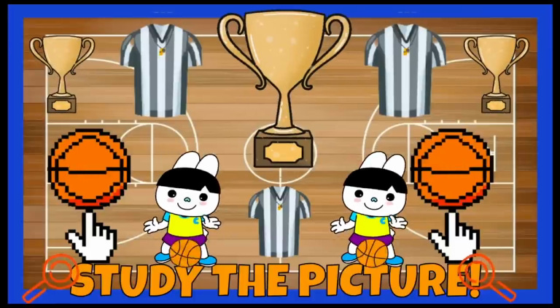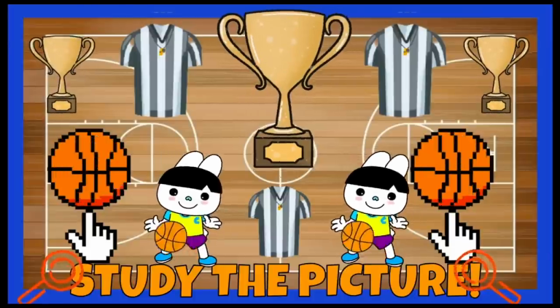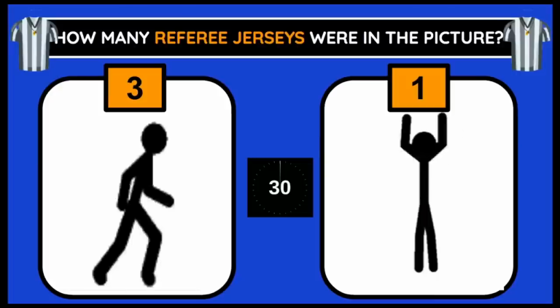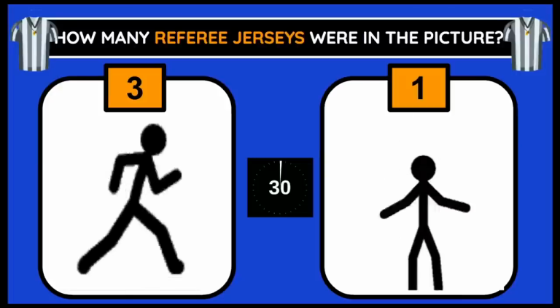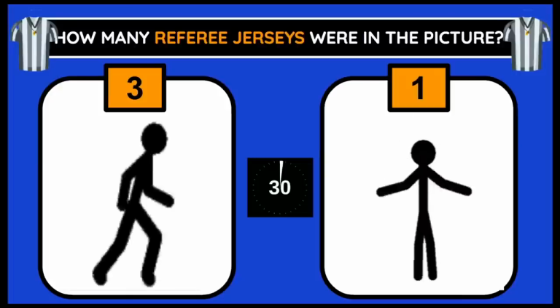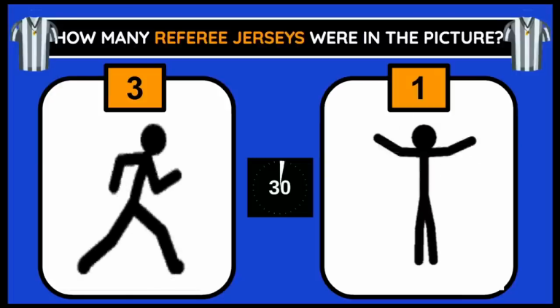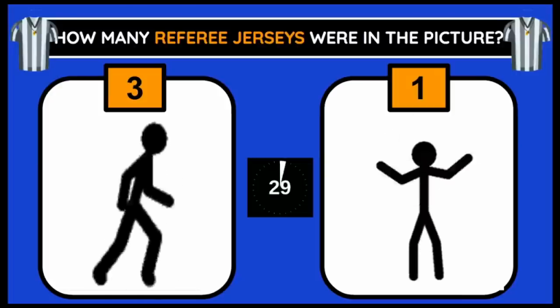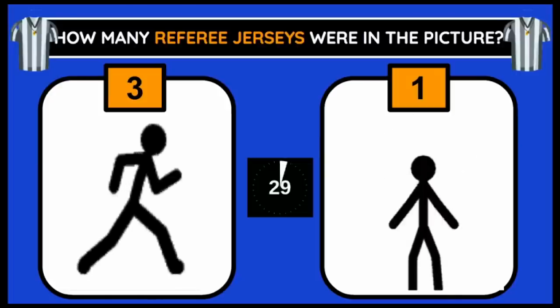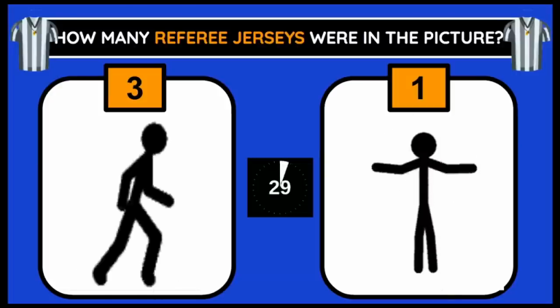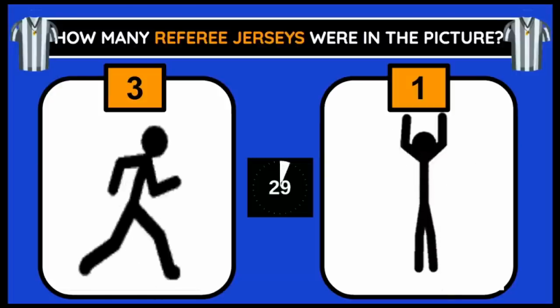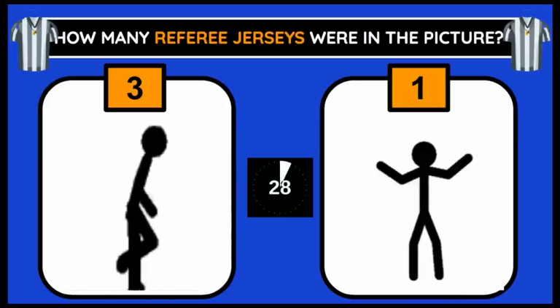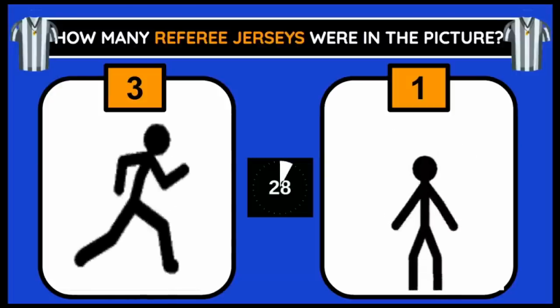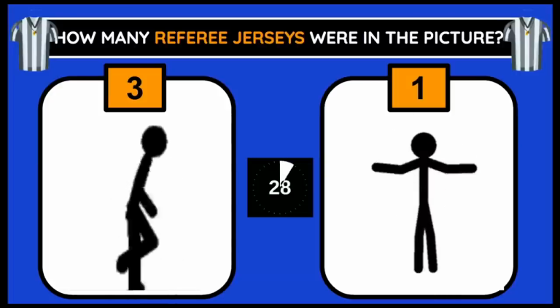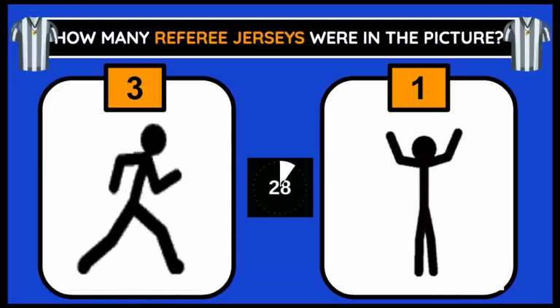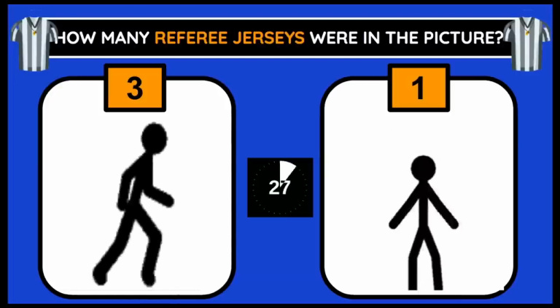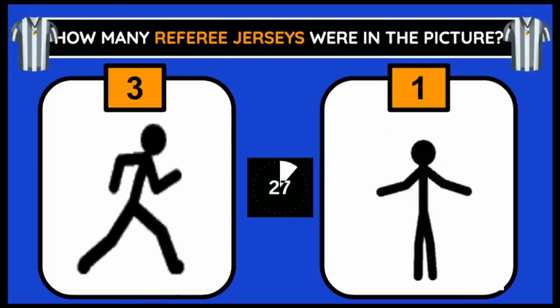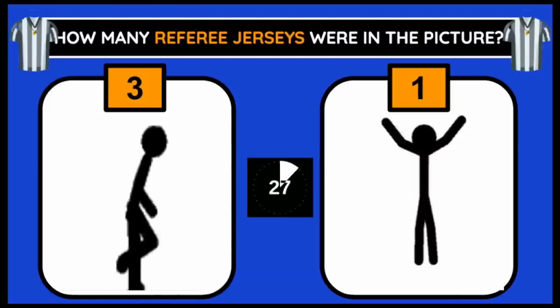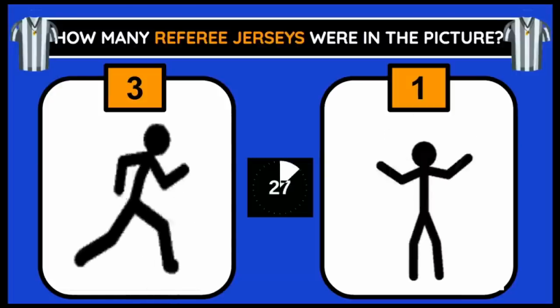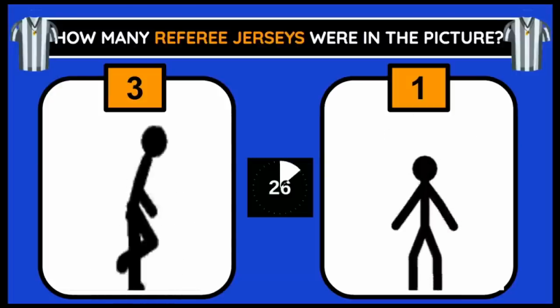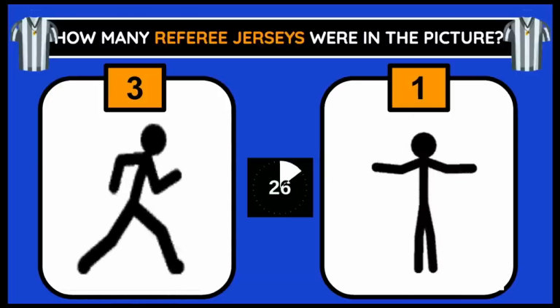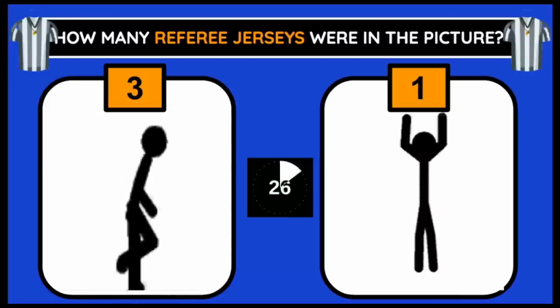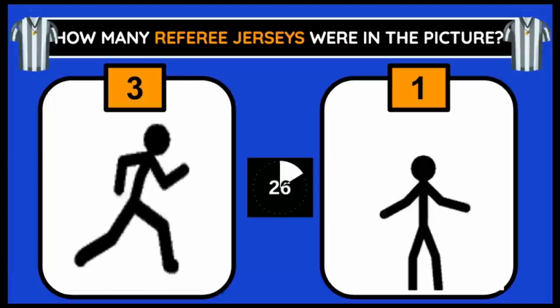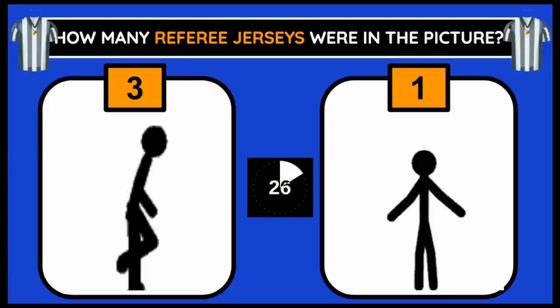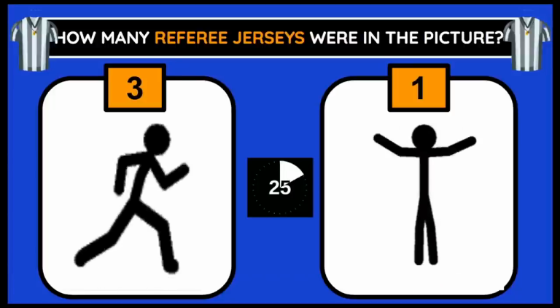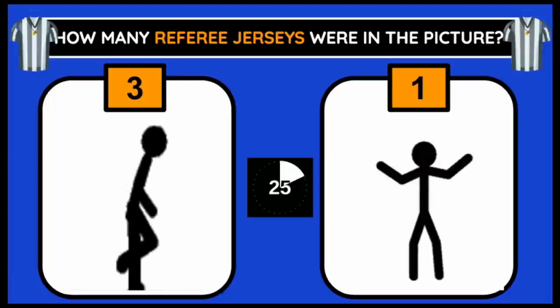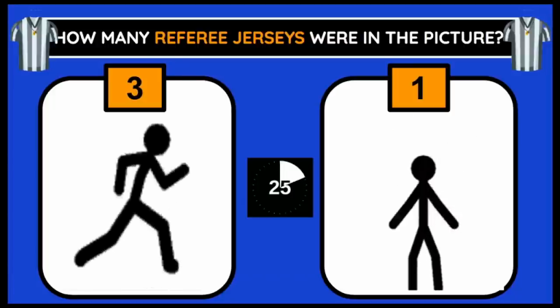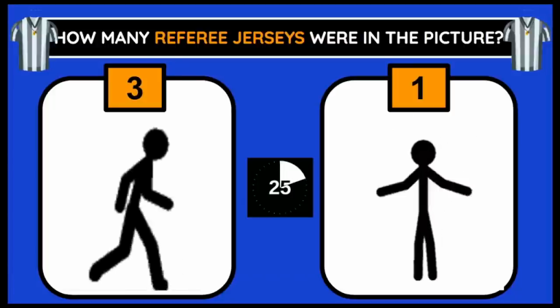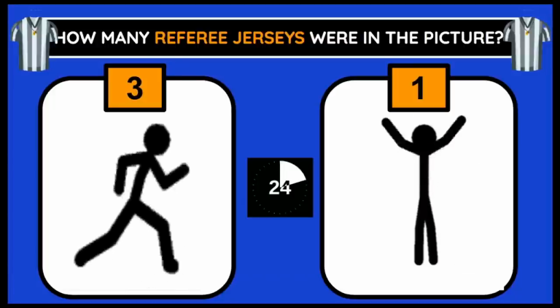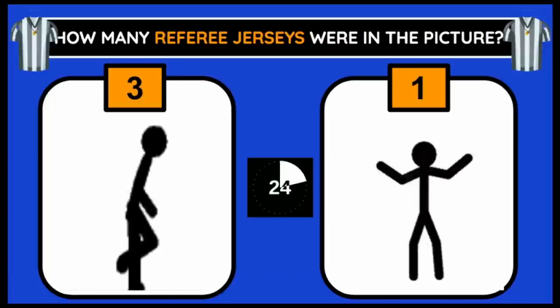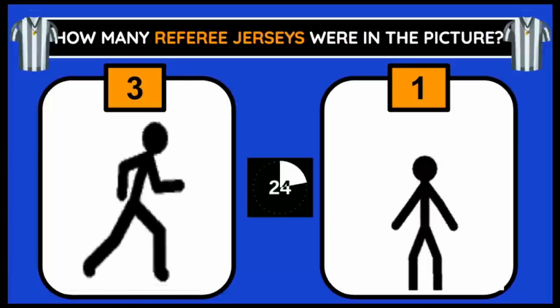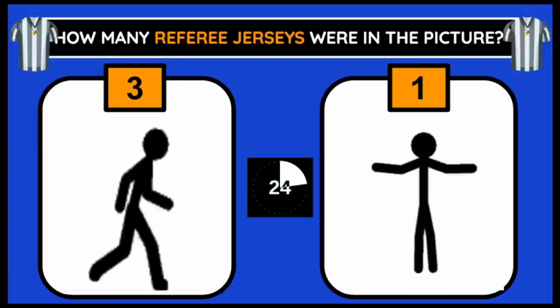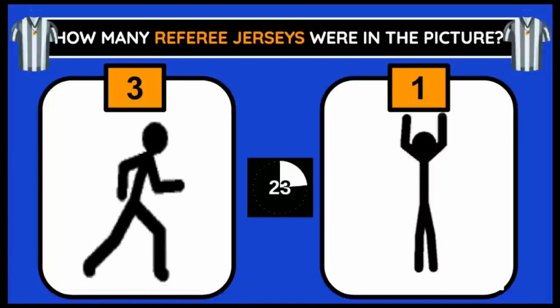How many referee jerseys were in the picture? If you think 3, jog in place. 1, do jumping jacks.